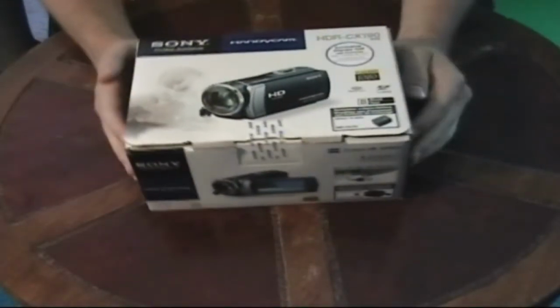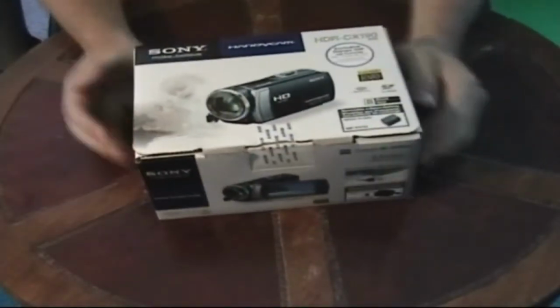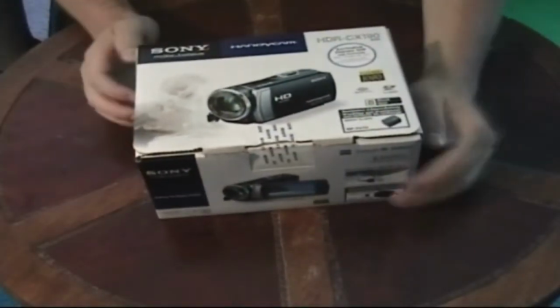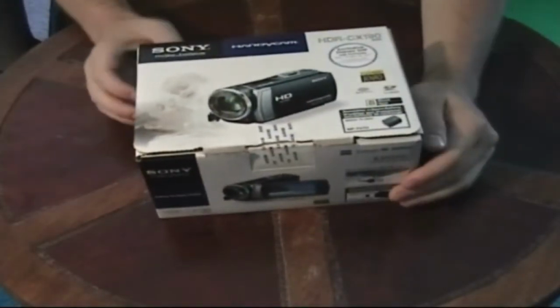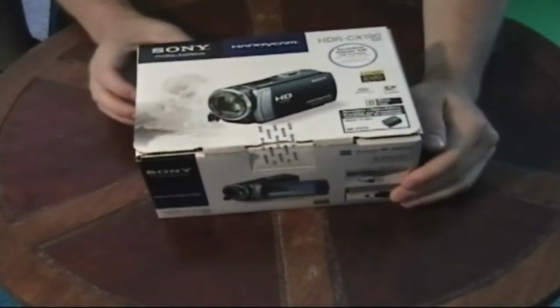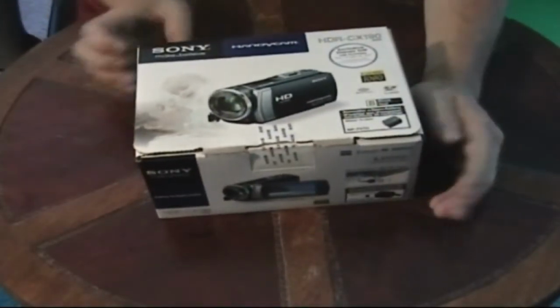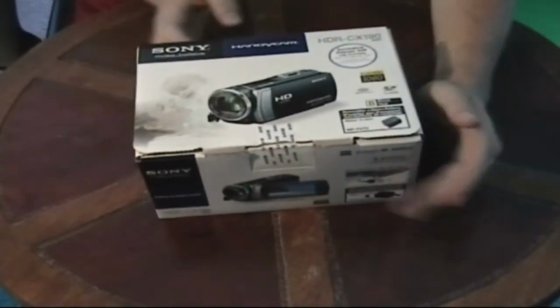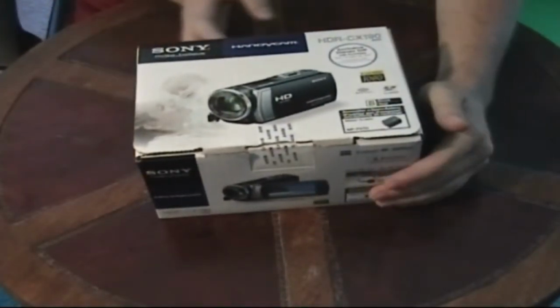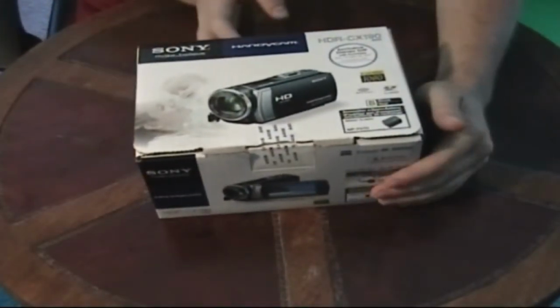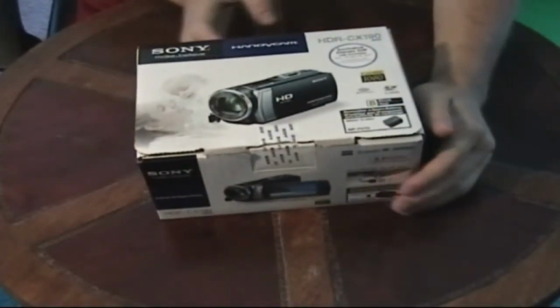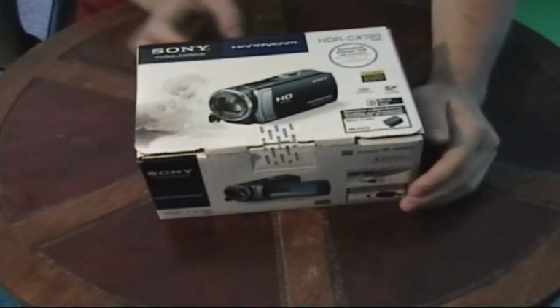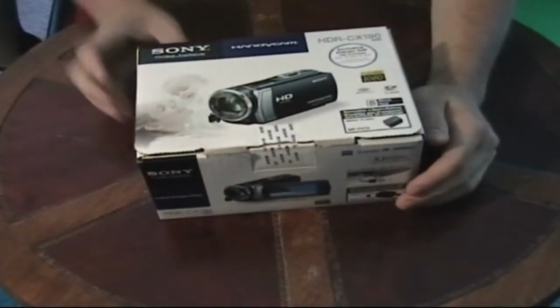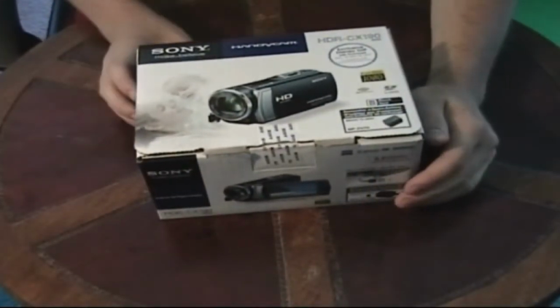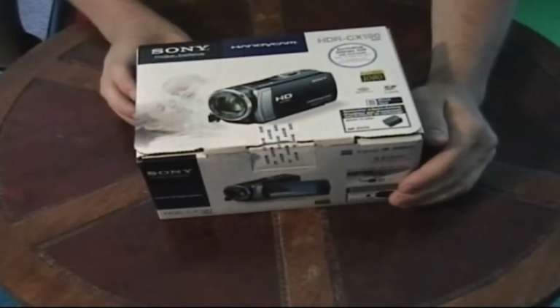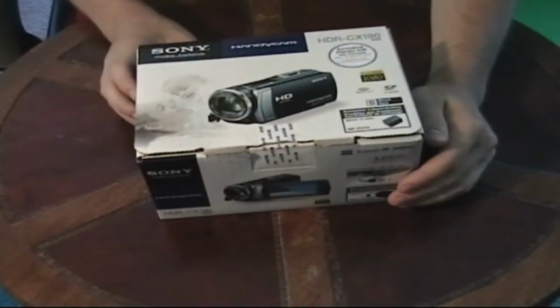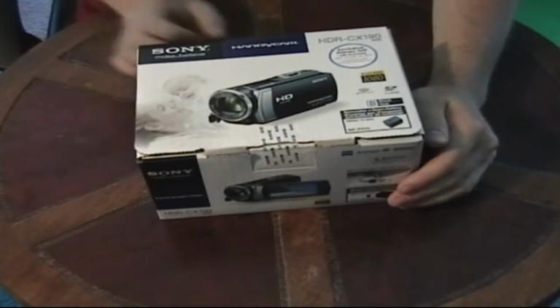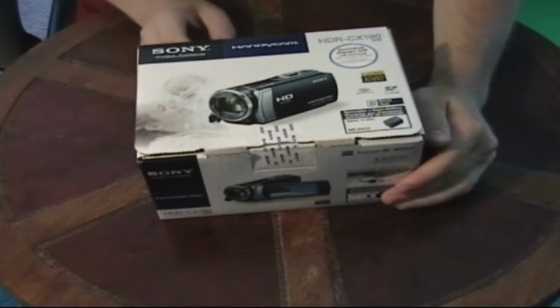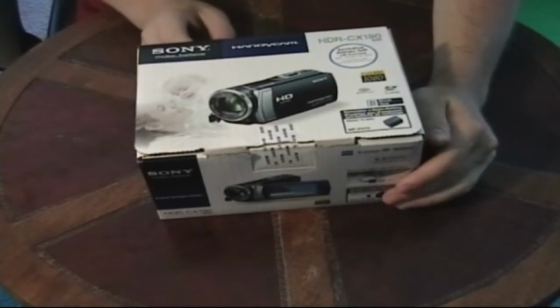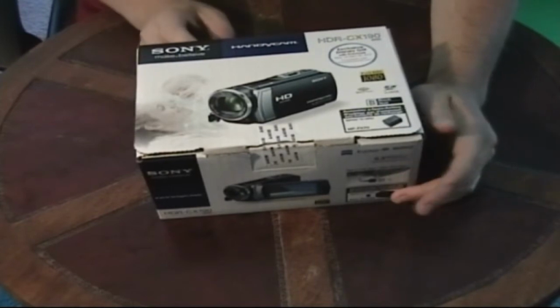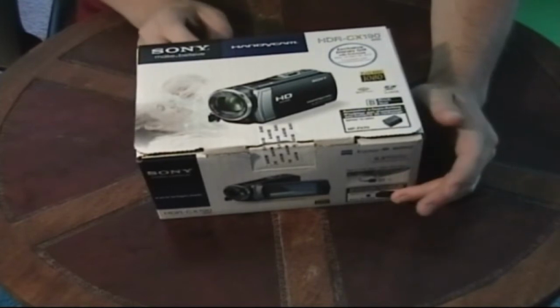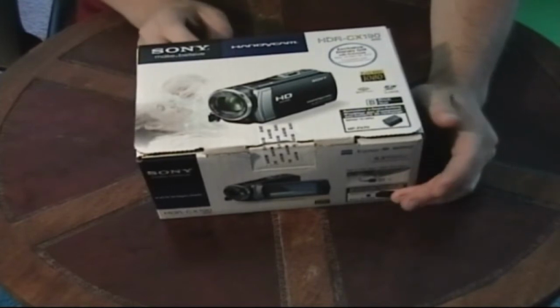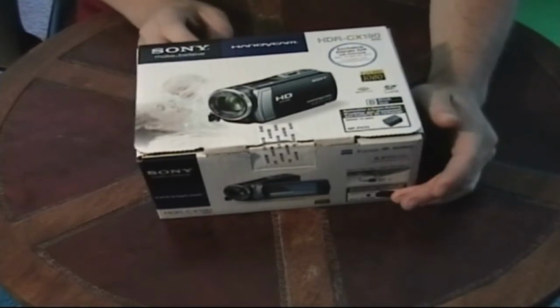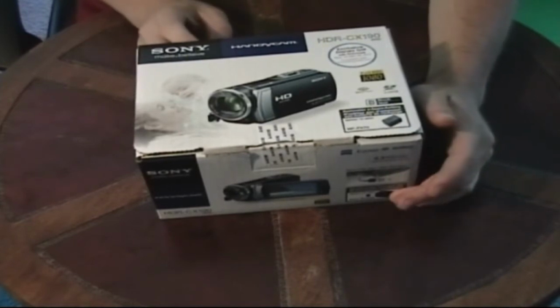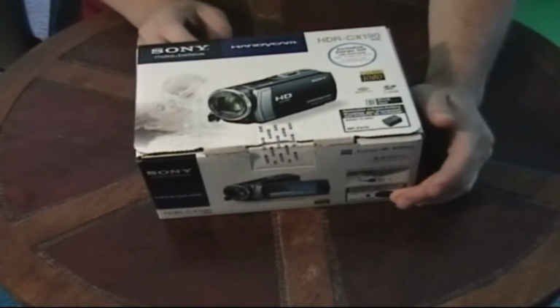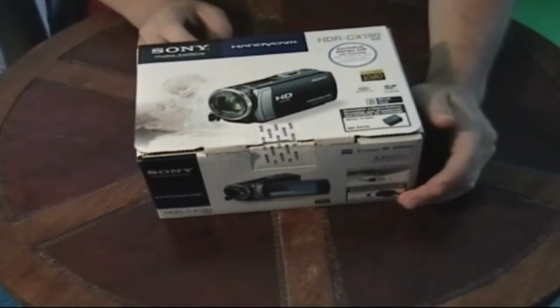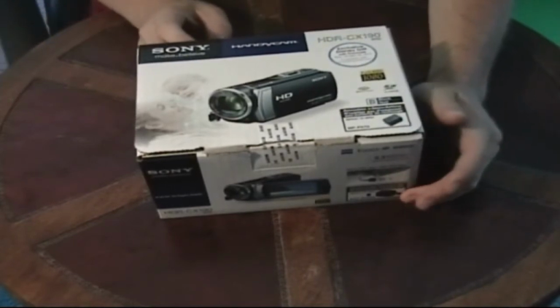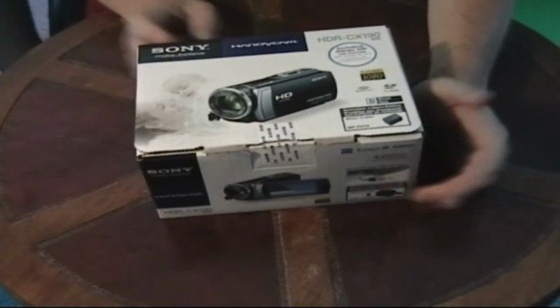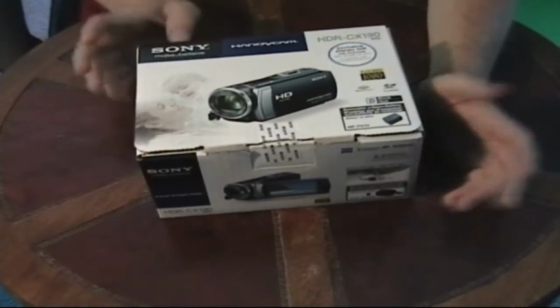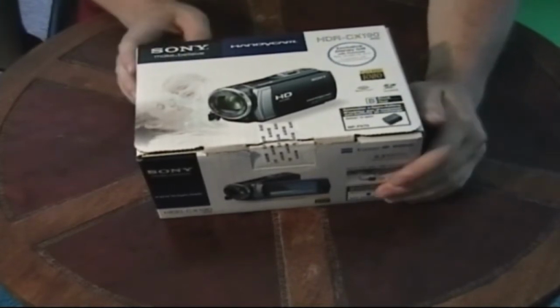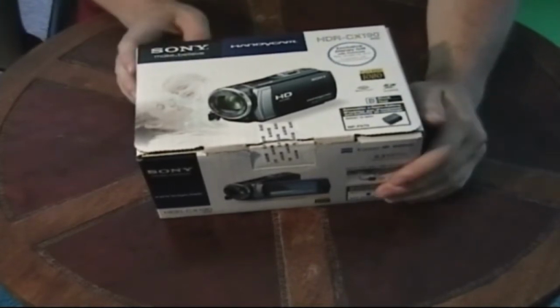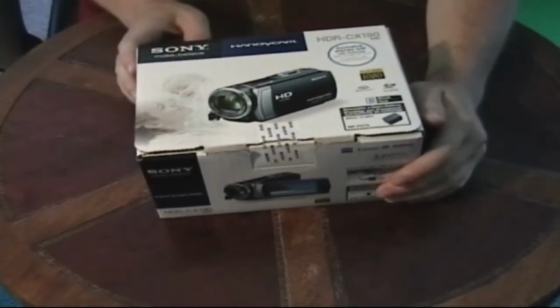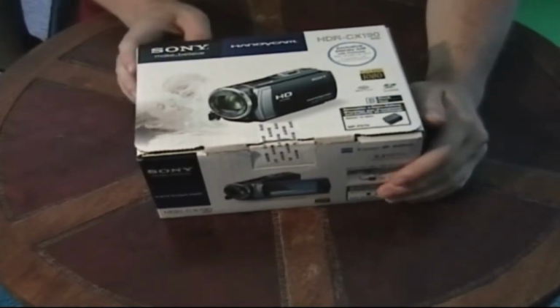What's going on everybody? Welcome to my unboxing video for my Sony Handycam HDR CX190.